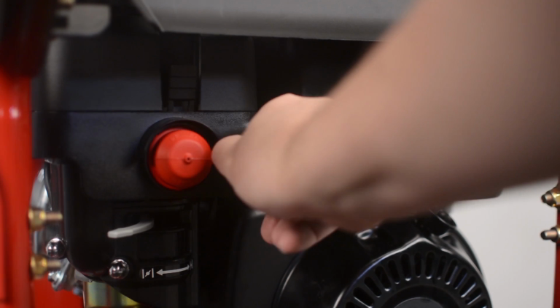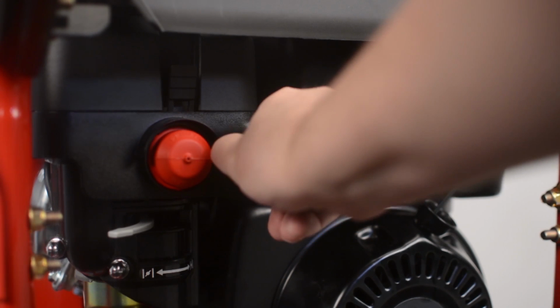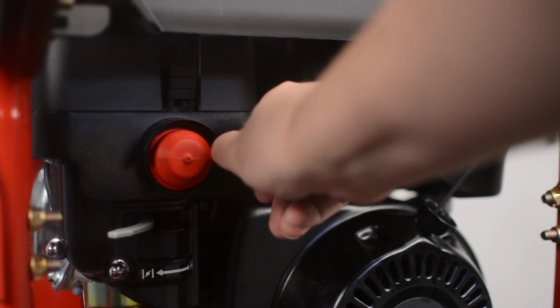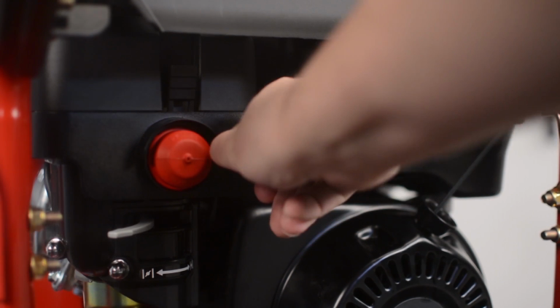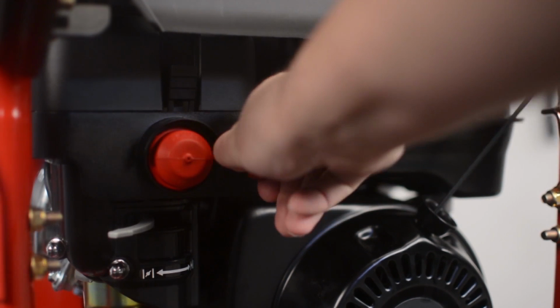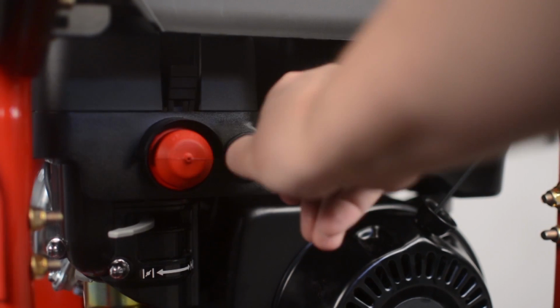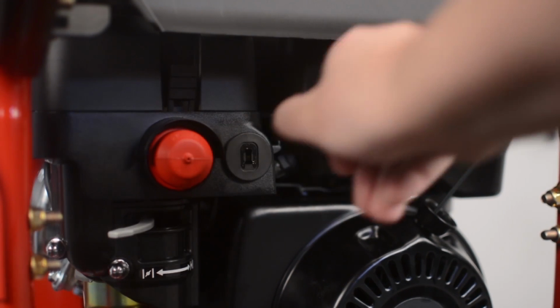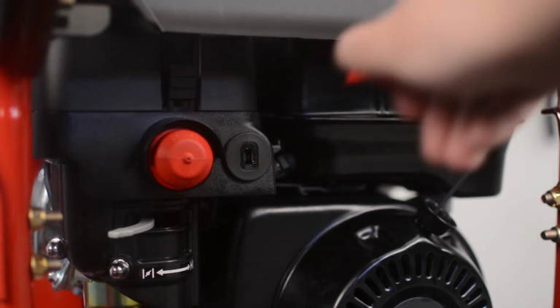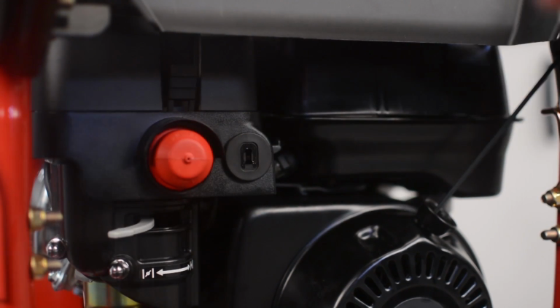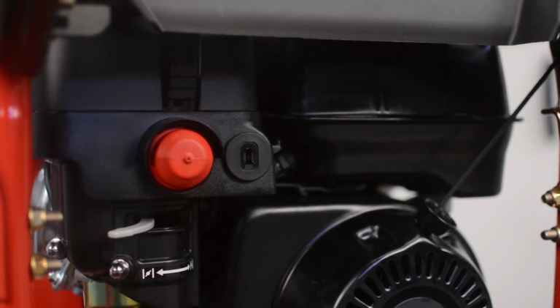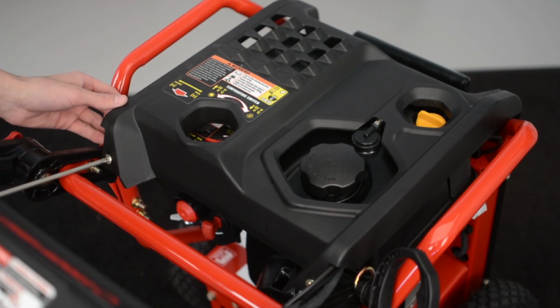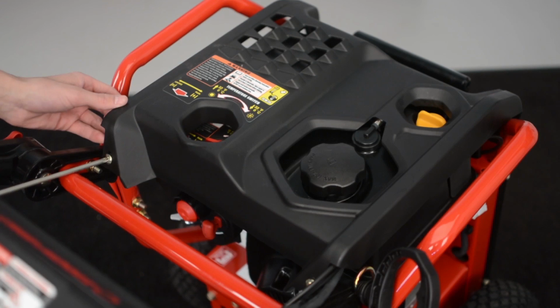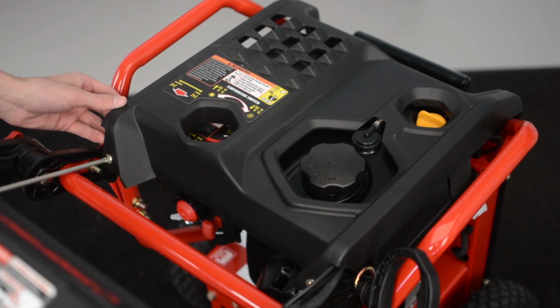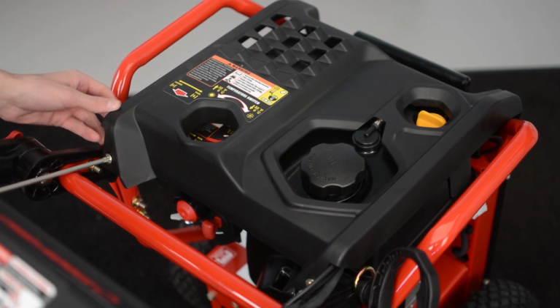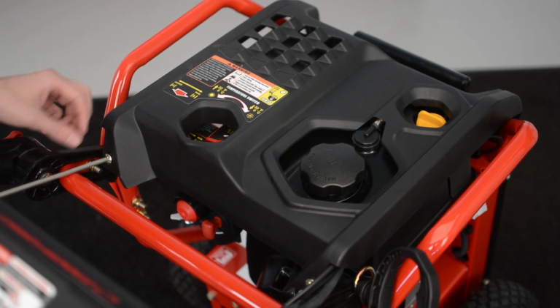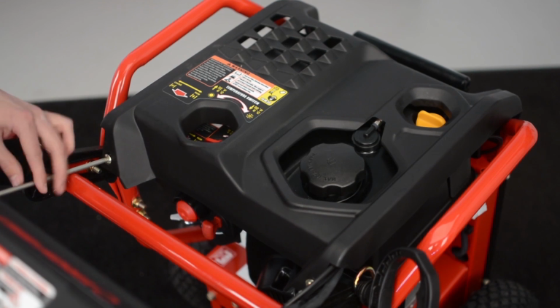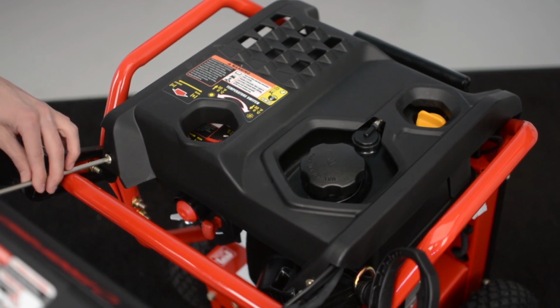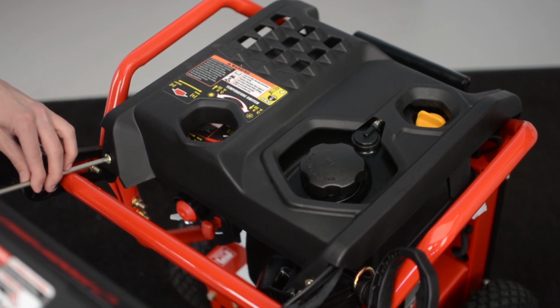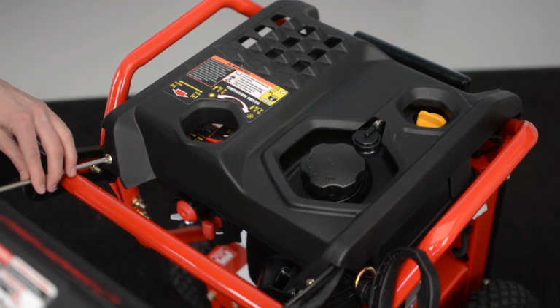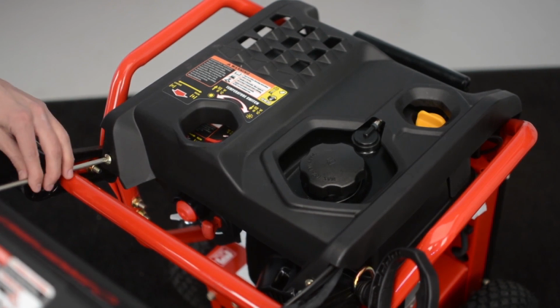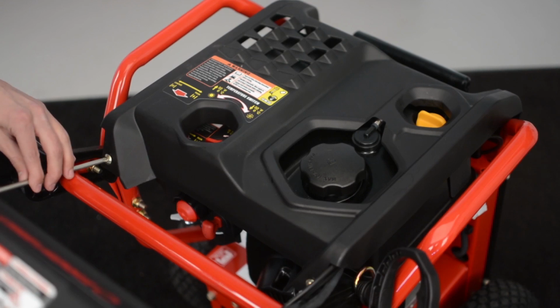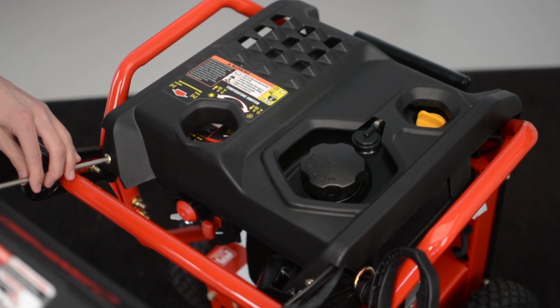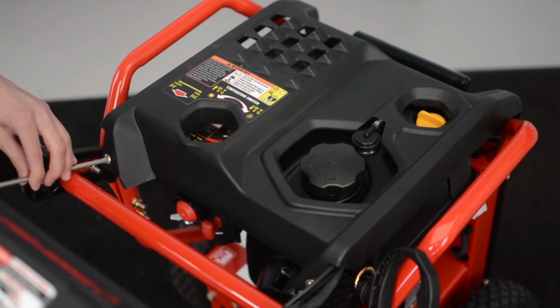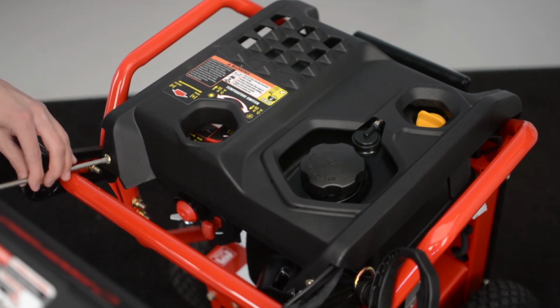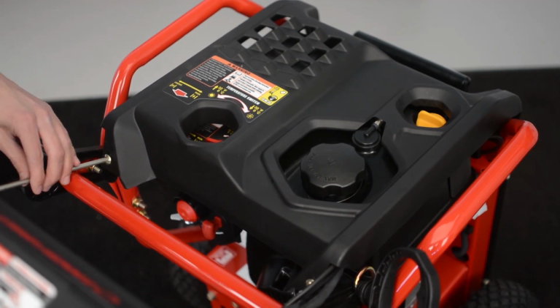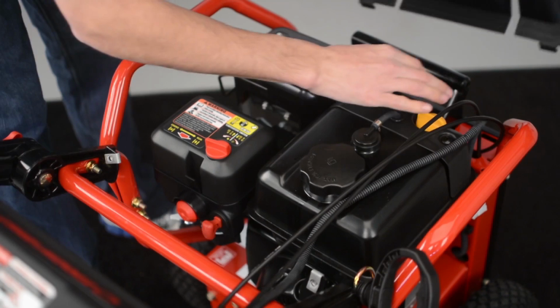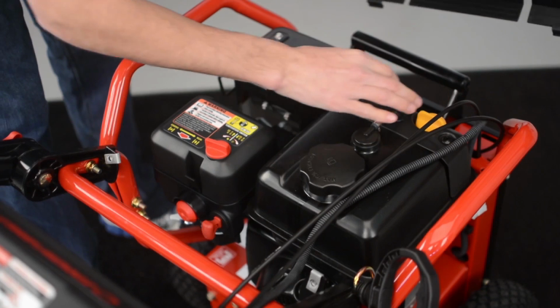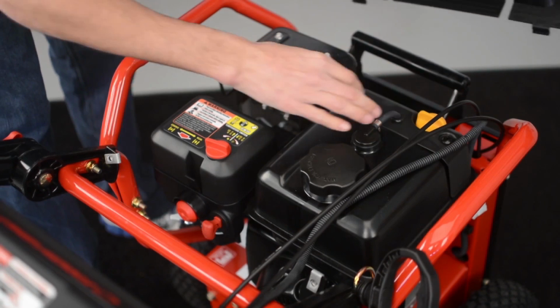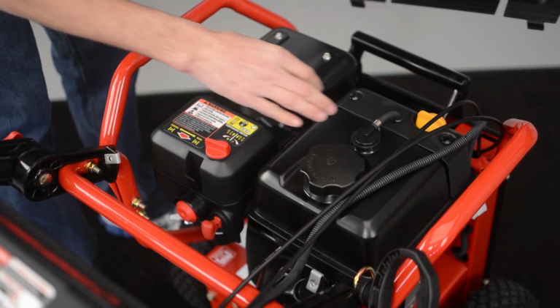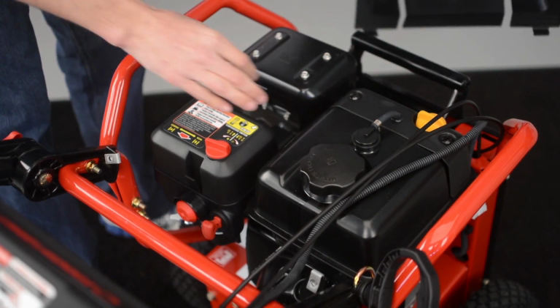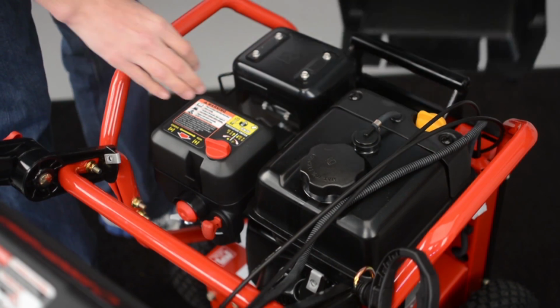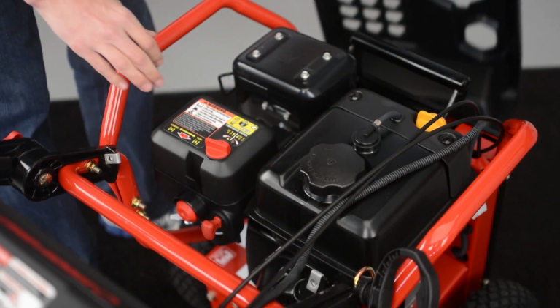First, remove the safety key. Then remove the engine cover using the Phillips head screwdriver.